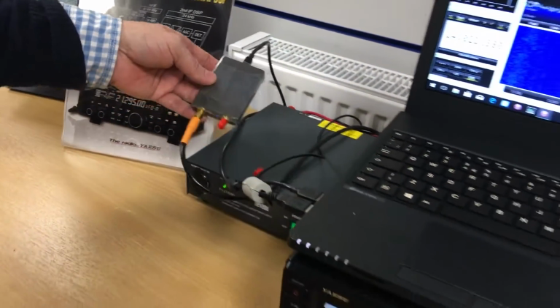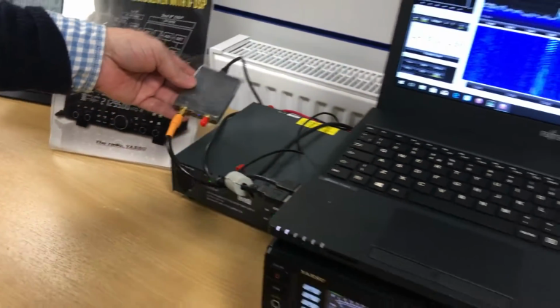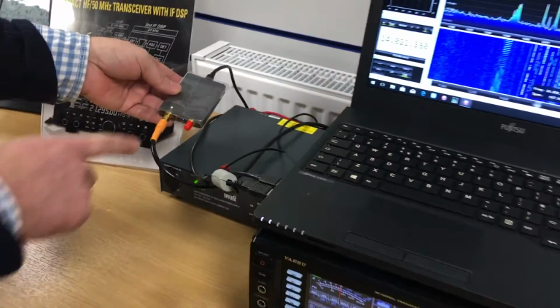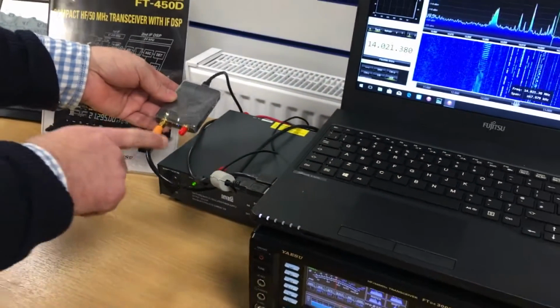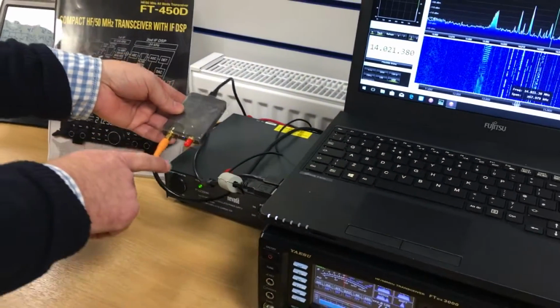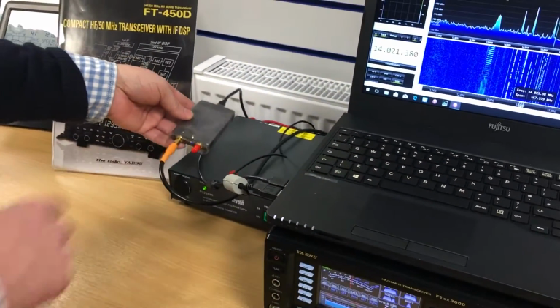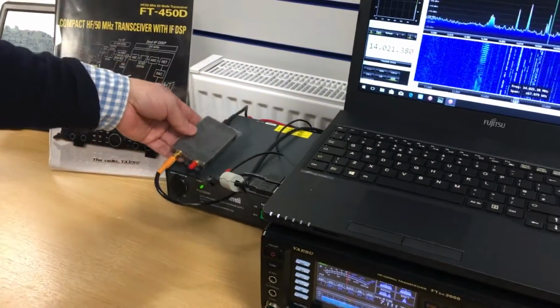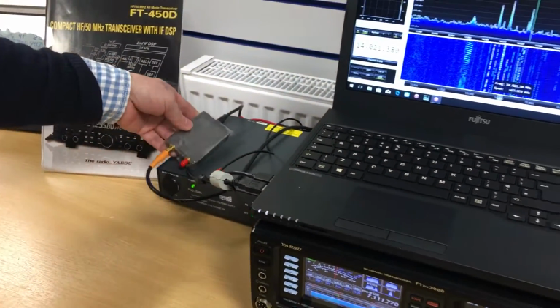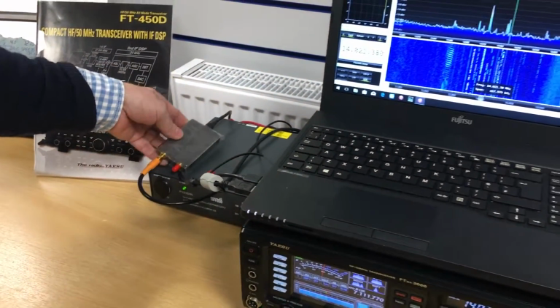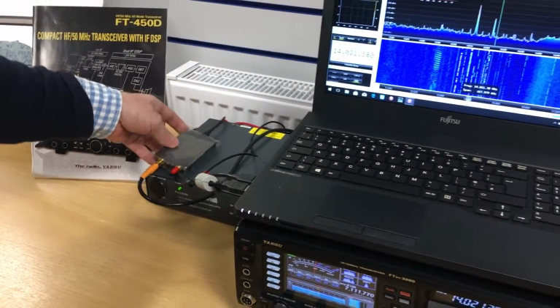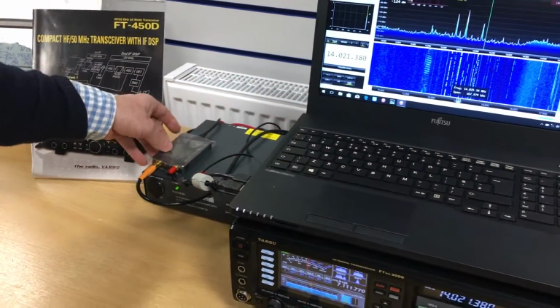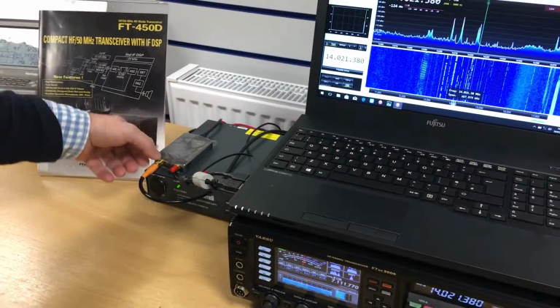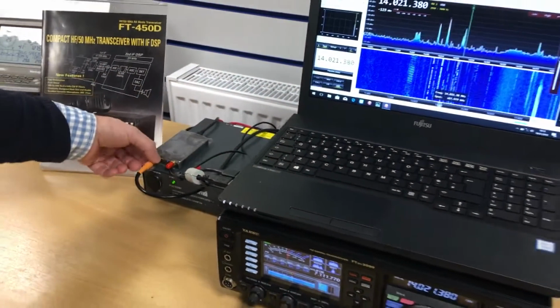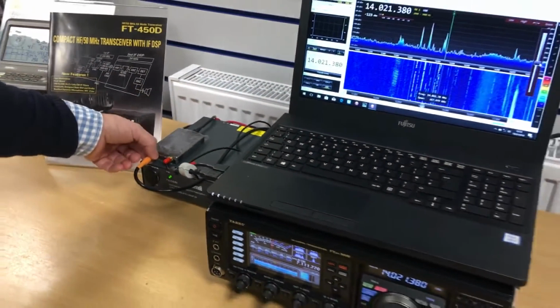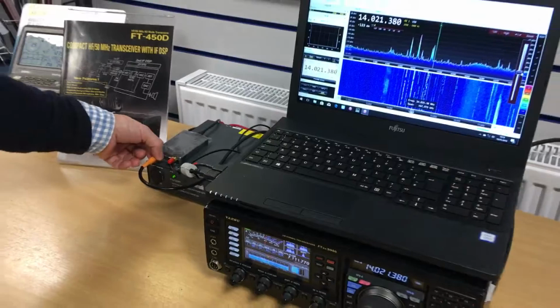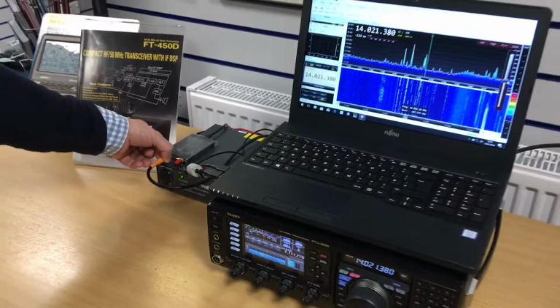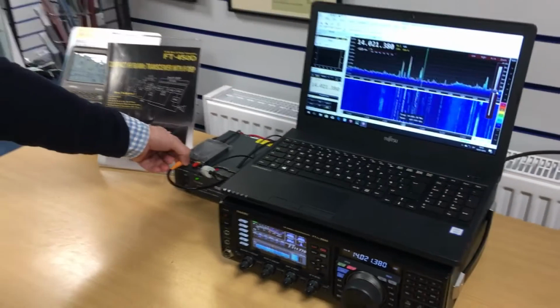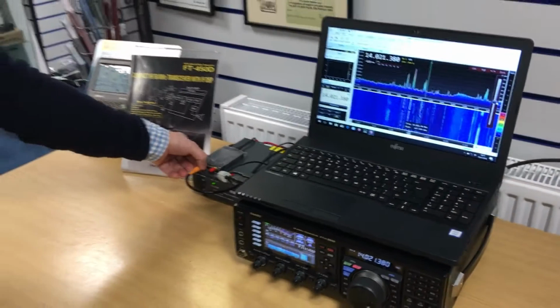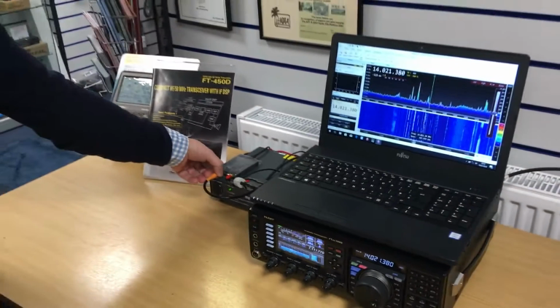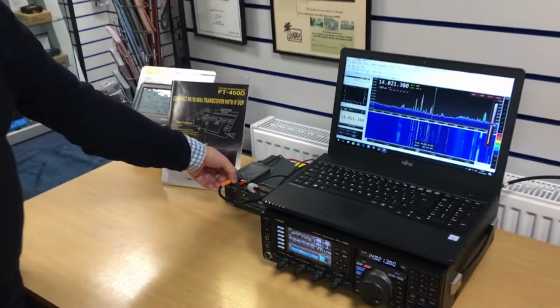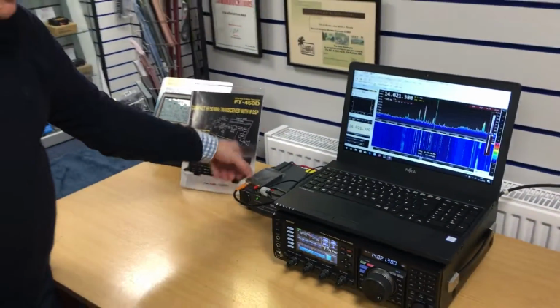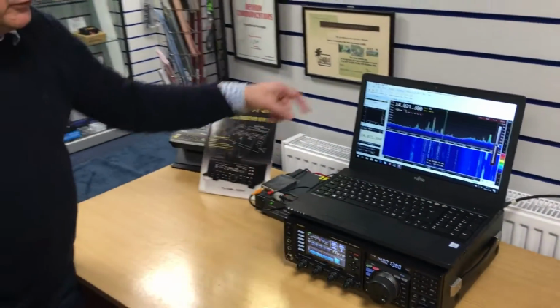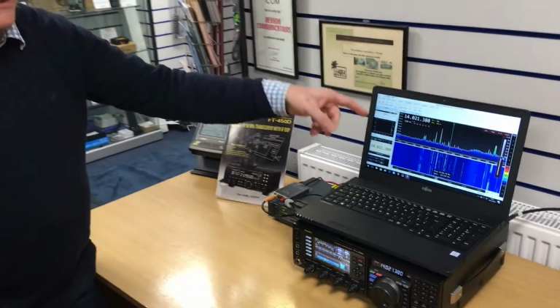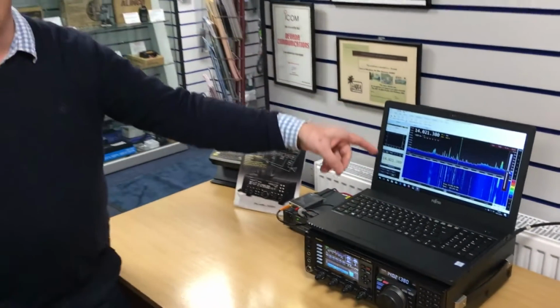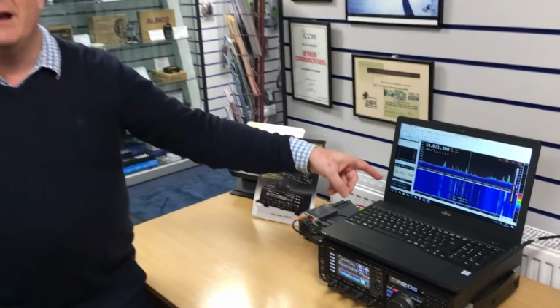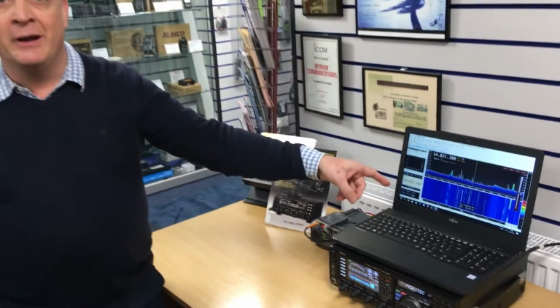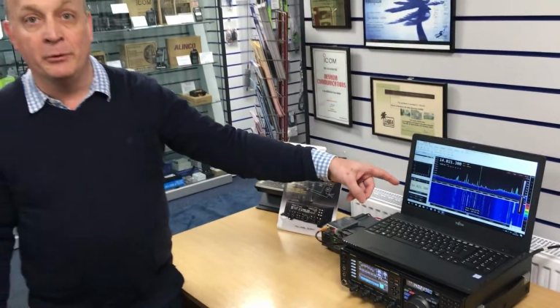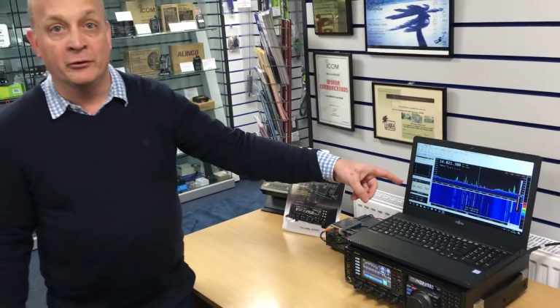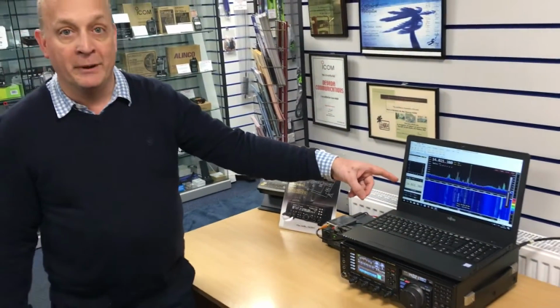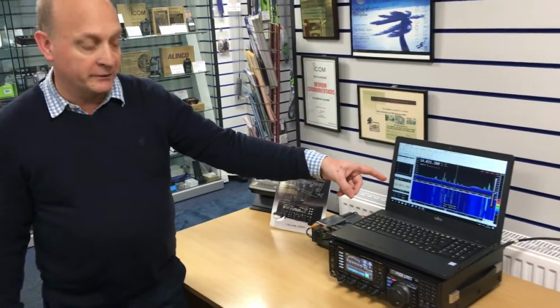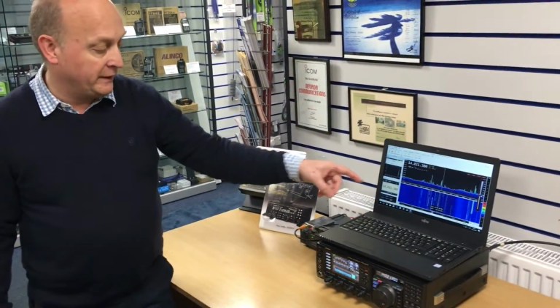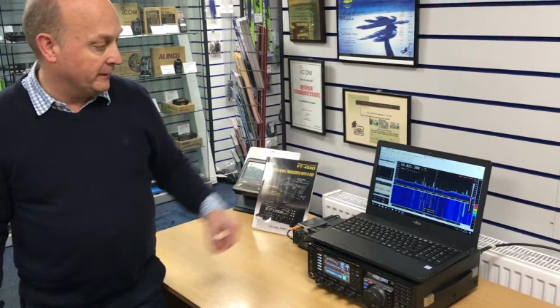There is a cable that runs from the HF connection on the AirSpy to the IF output on the back of the radio.